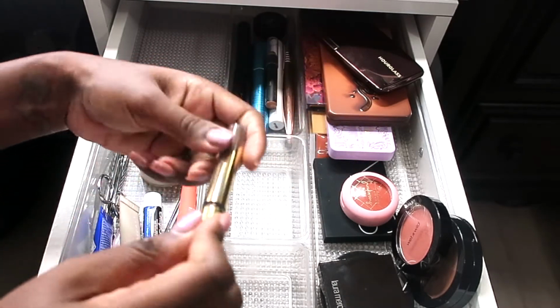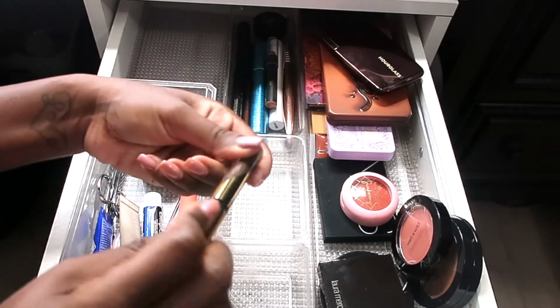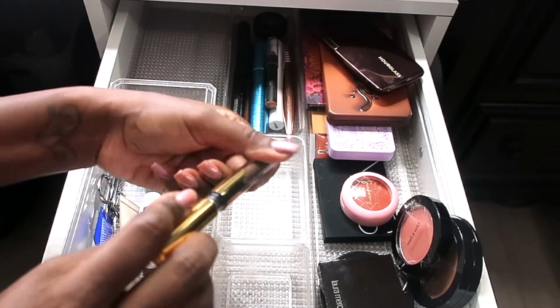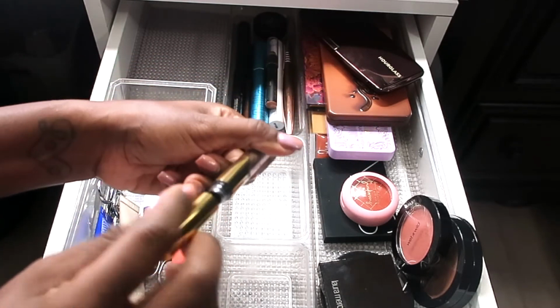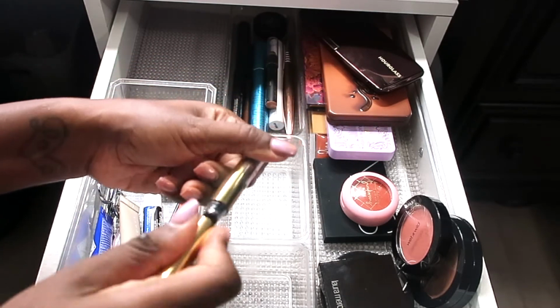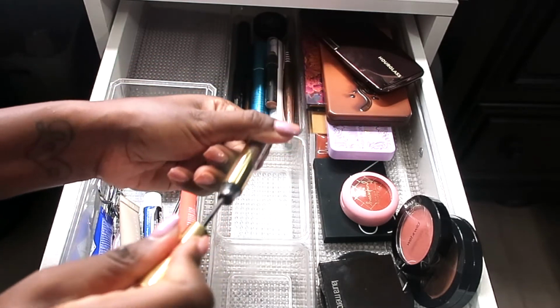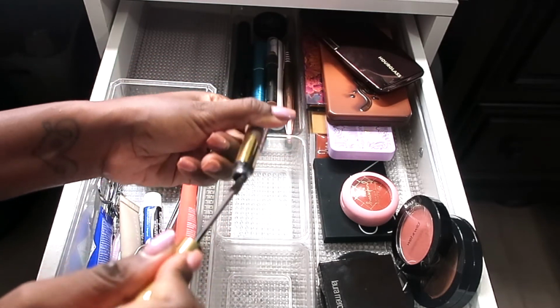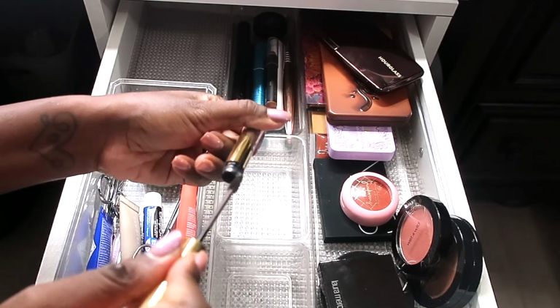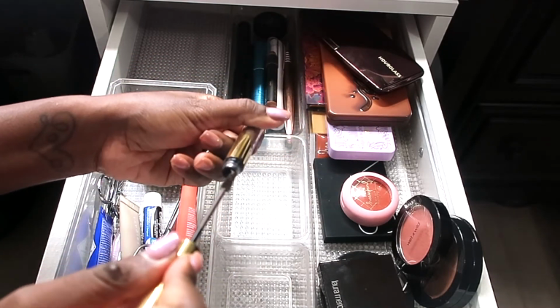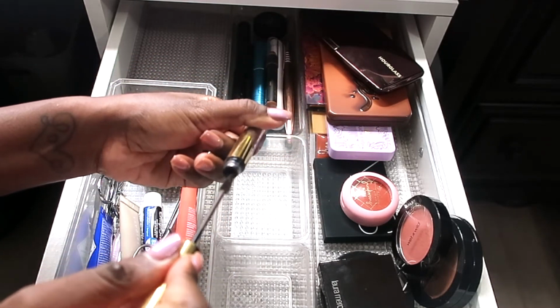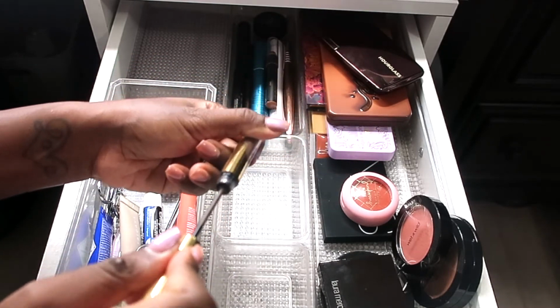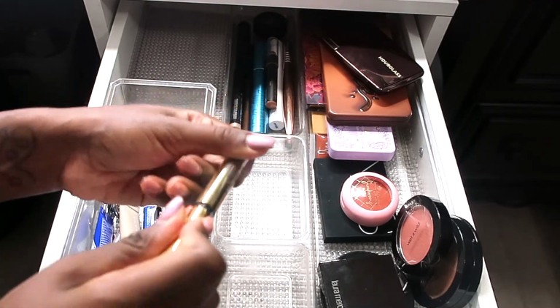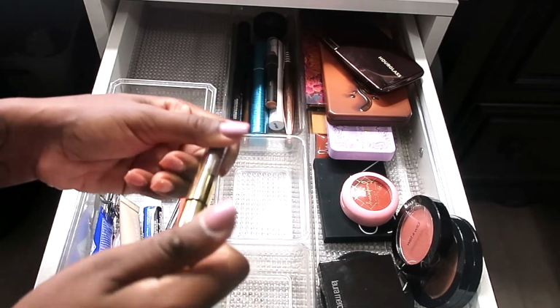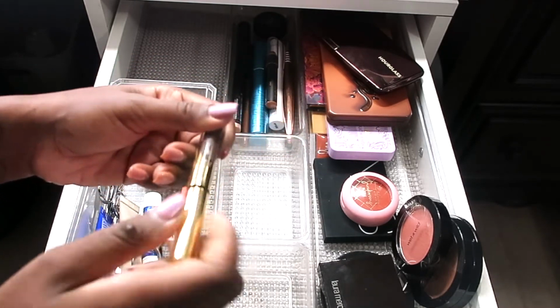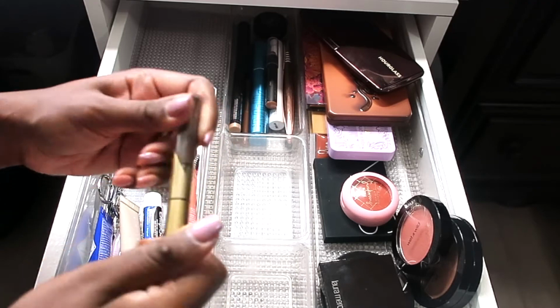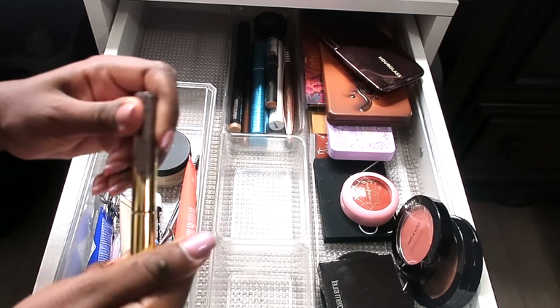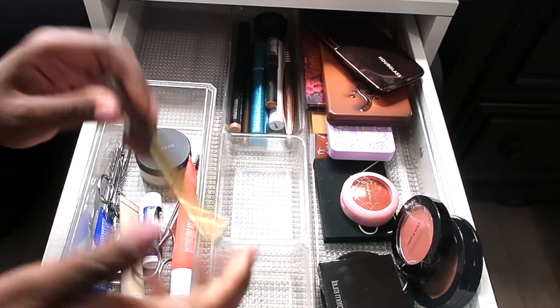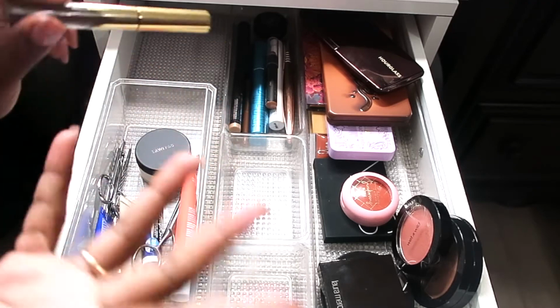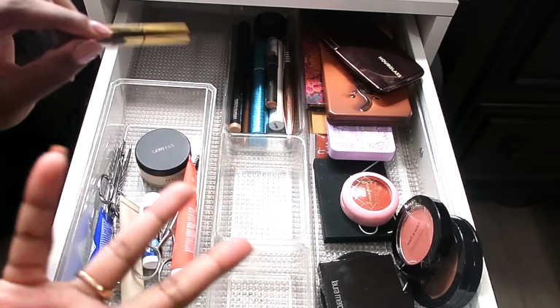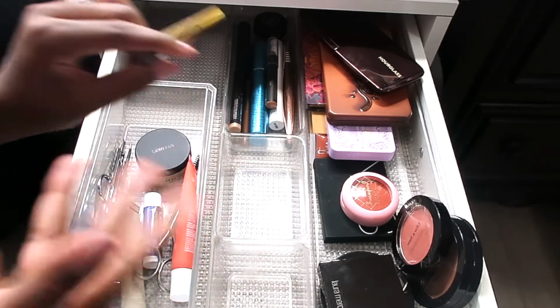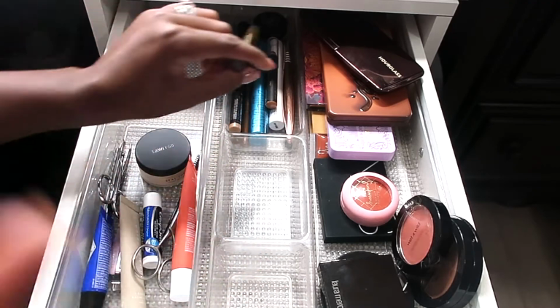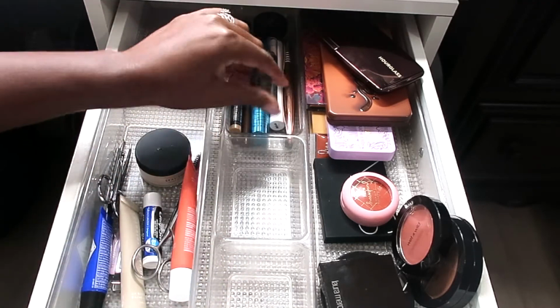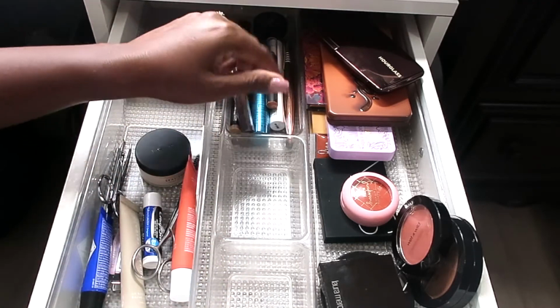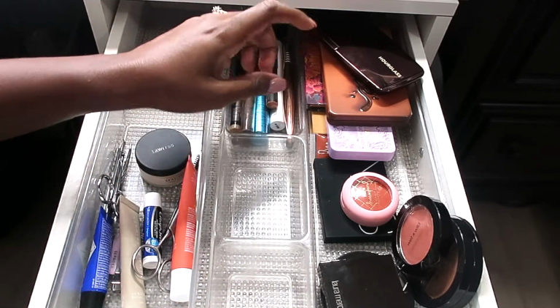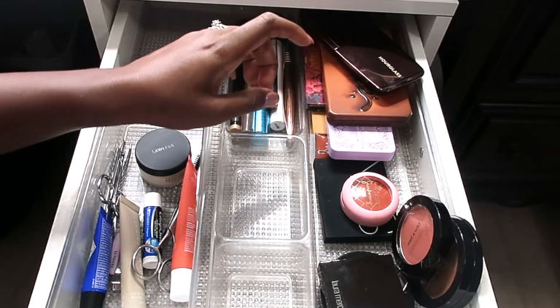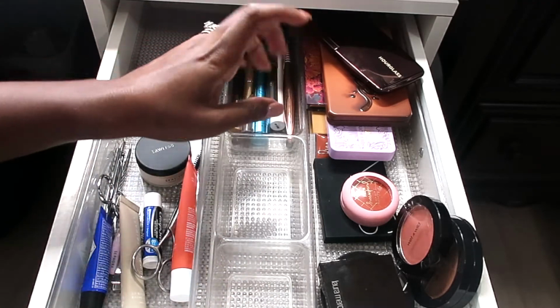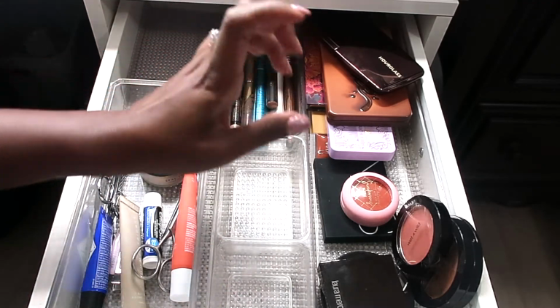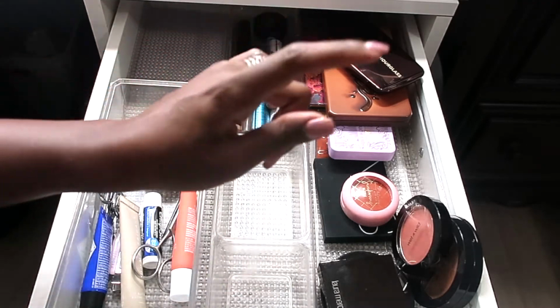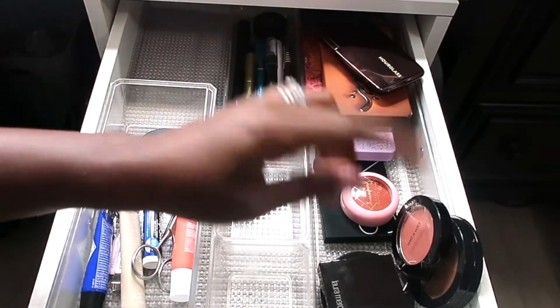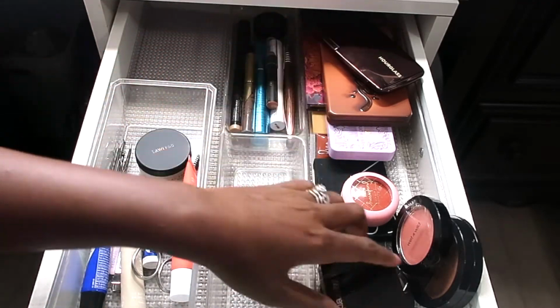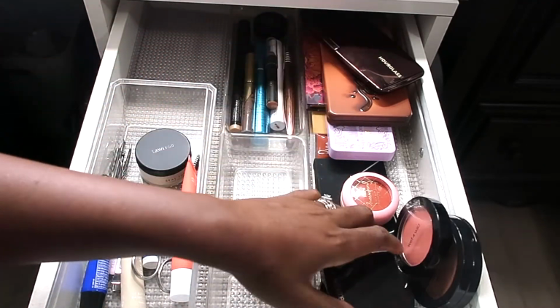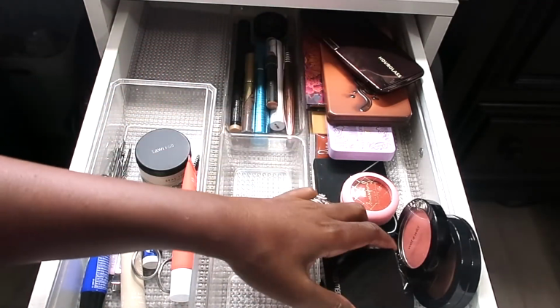I also have my Anastasia Brow Gel in the shade Chocolate, which I've been using from time to time depending on what type of makeup look I'm going for.